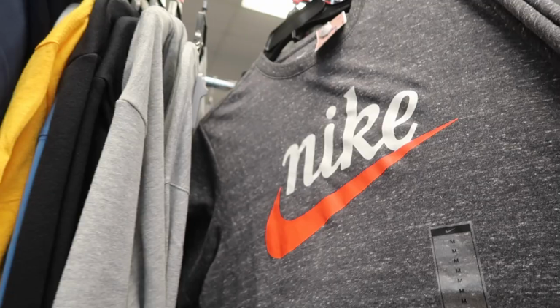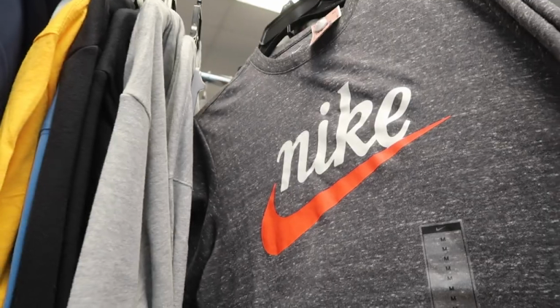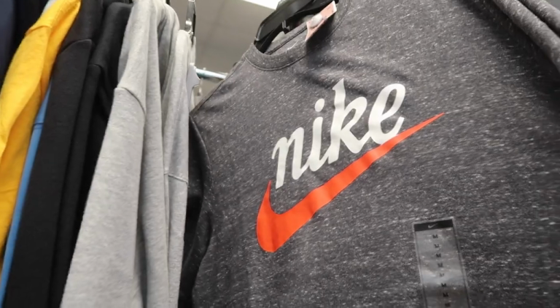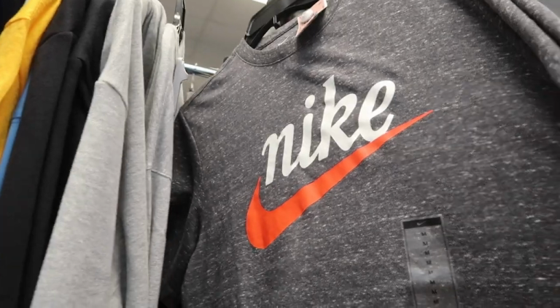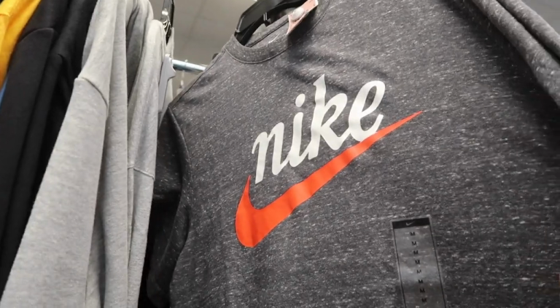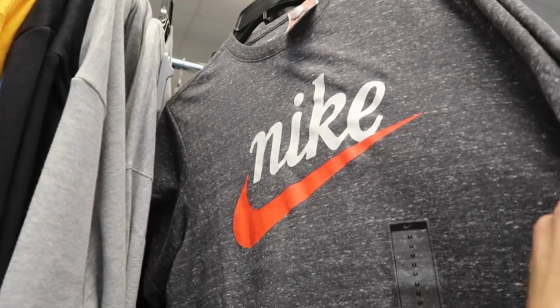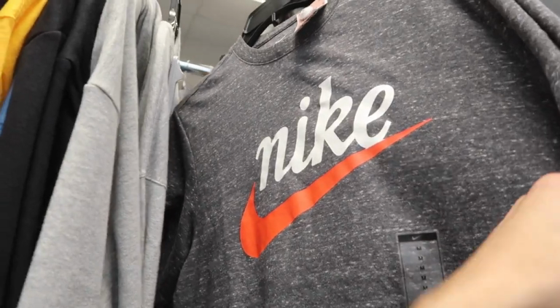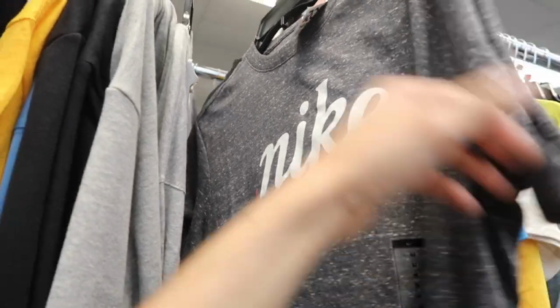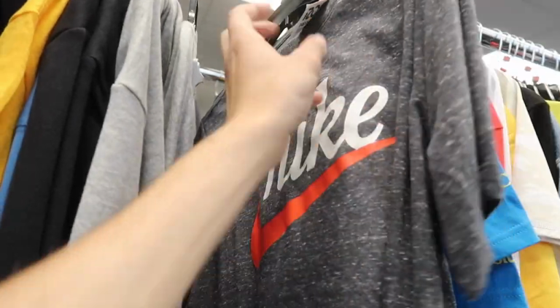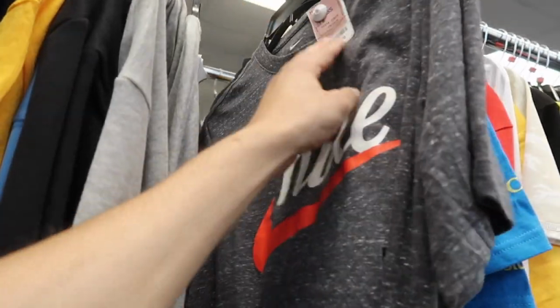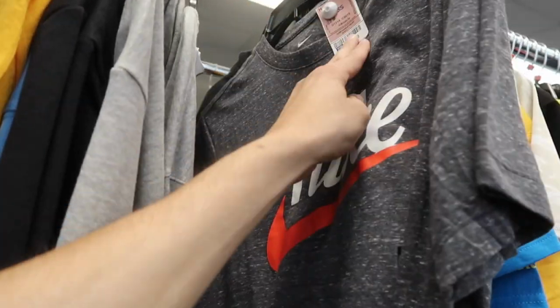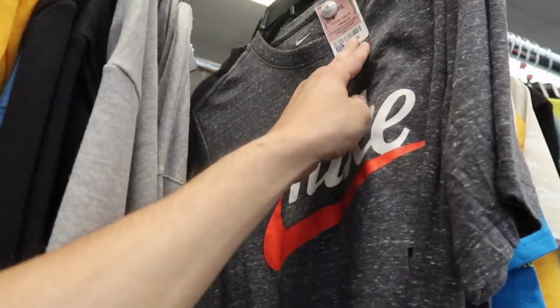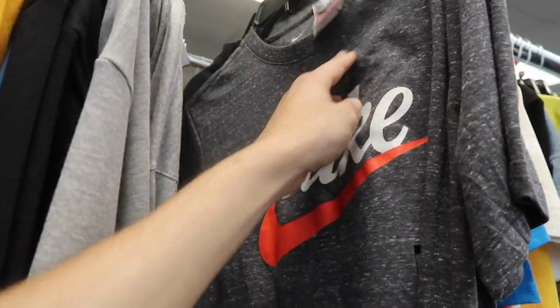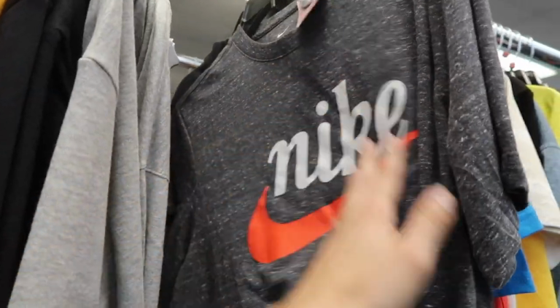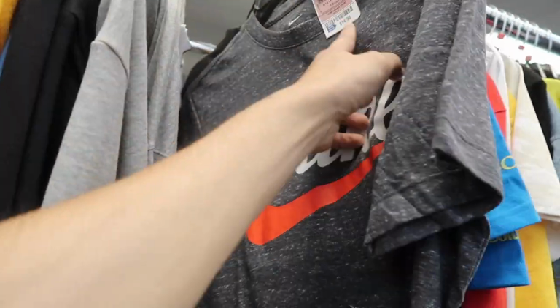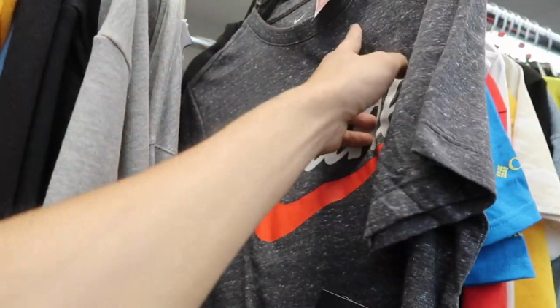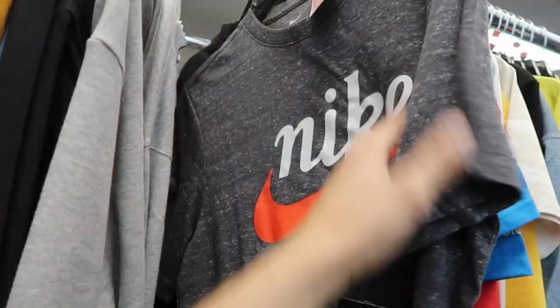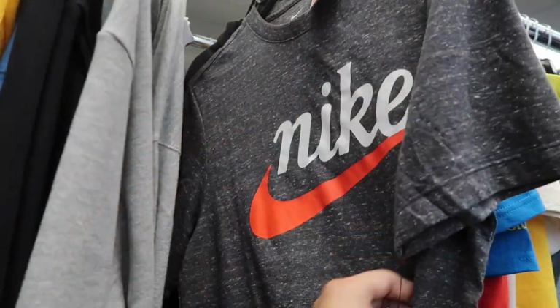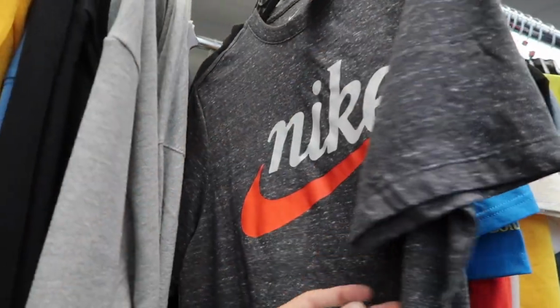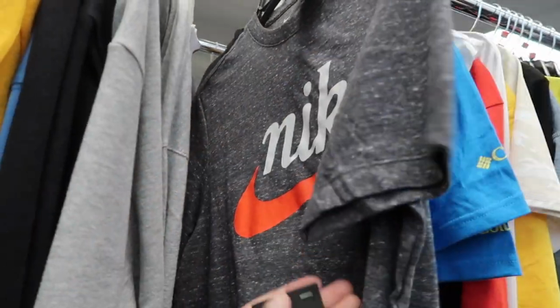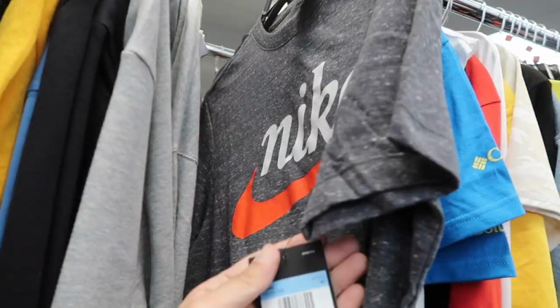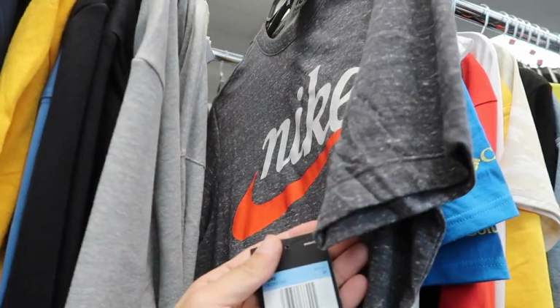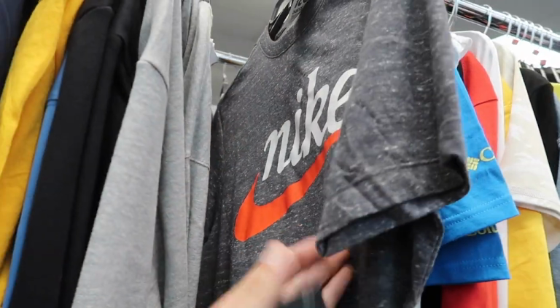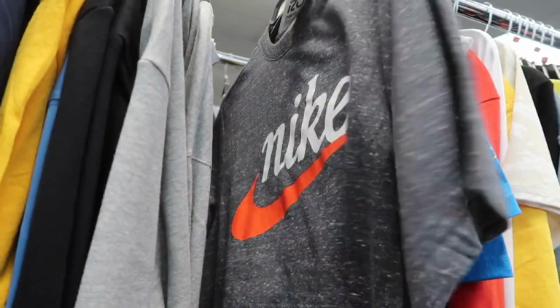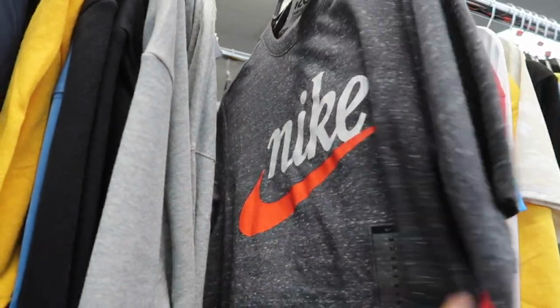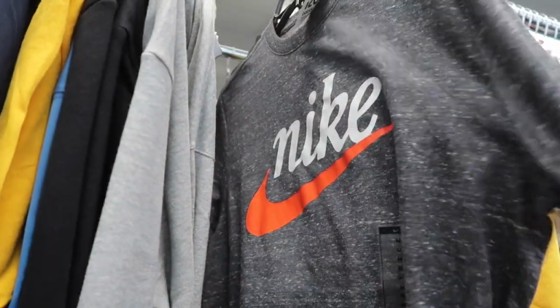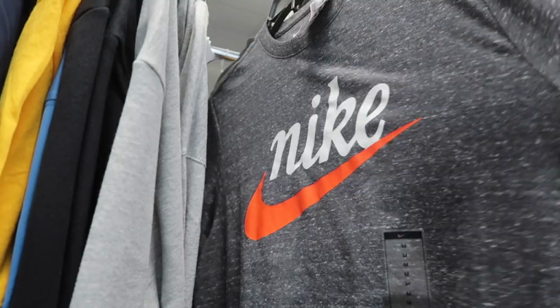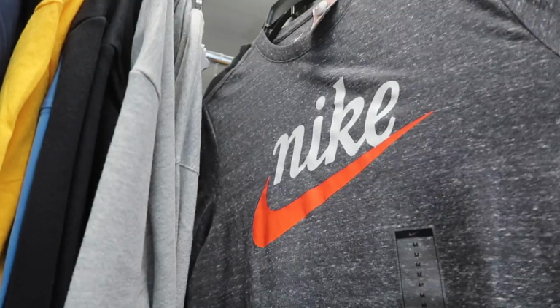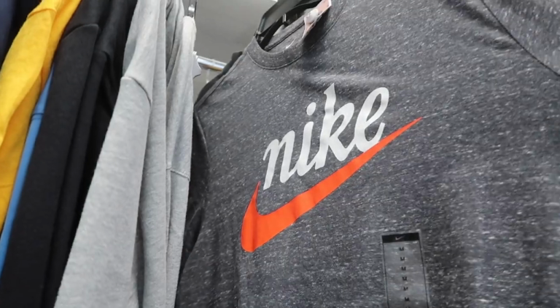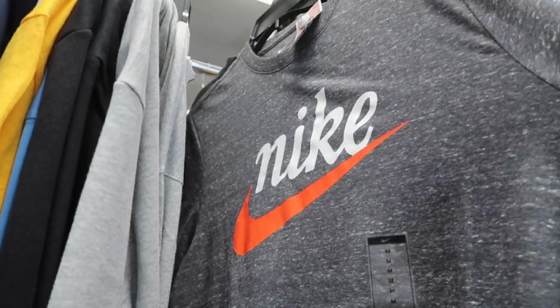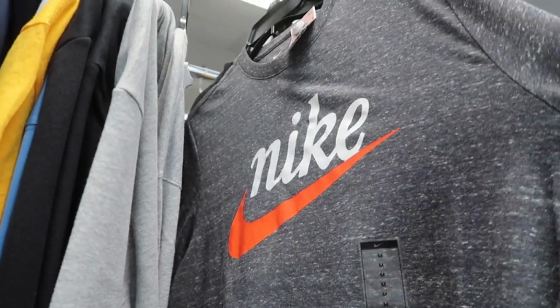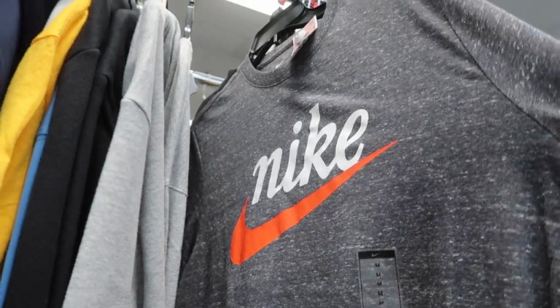Lots of Lakers NBA brand LeBron stuff at $10 in medium. Nice soft Nike tee in gray with that vintage logo at $15, retail $30.